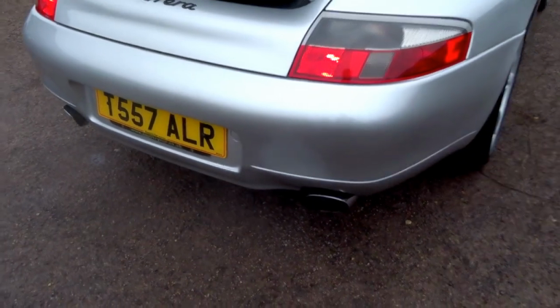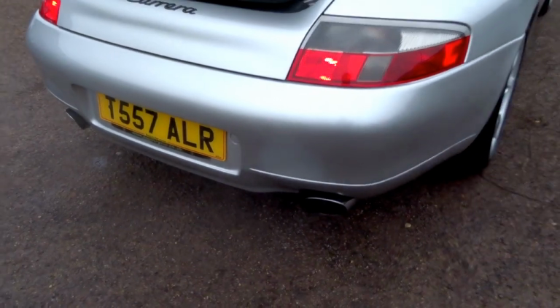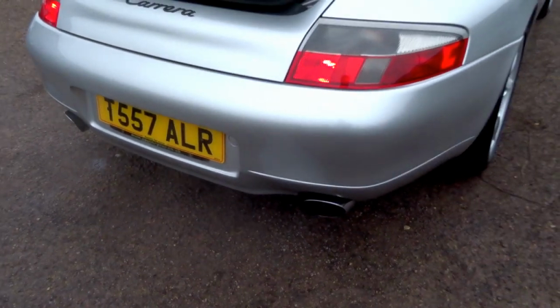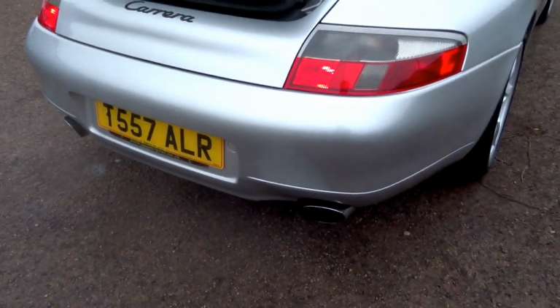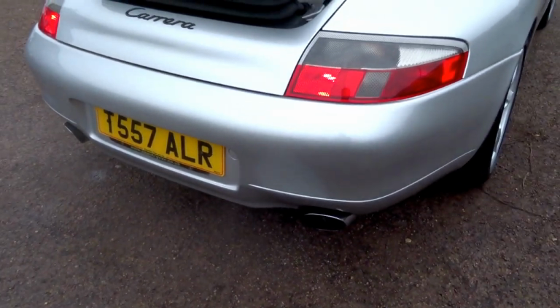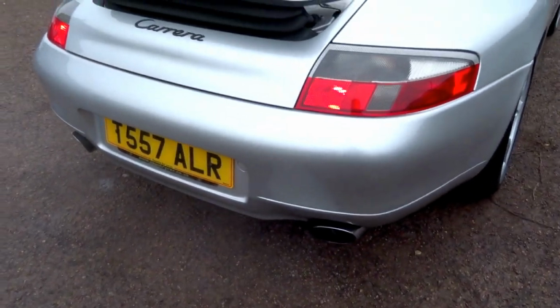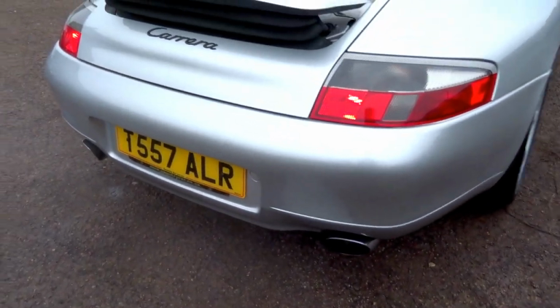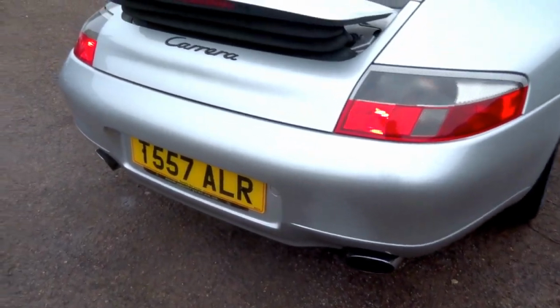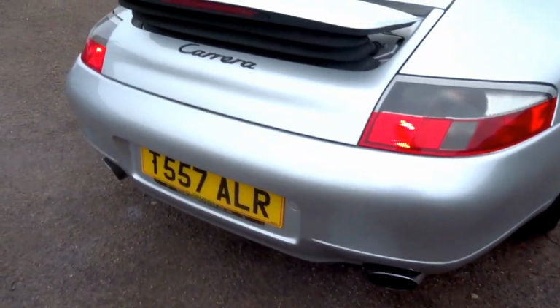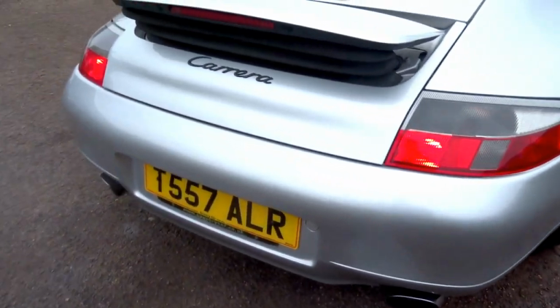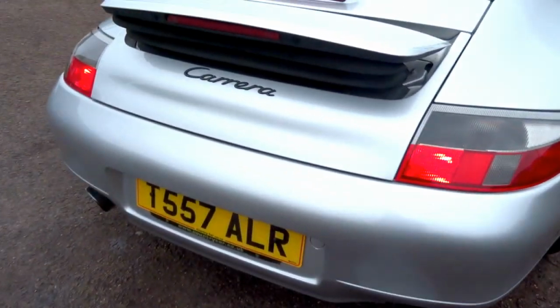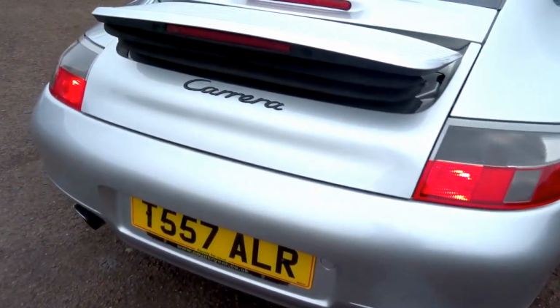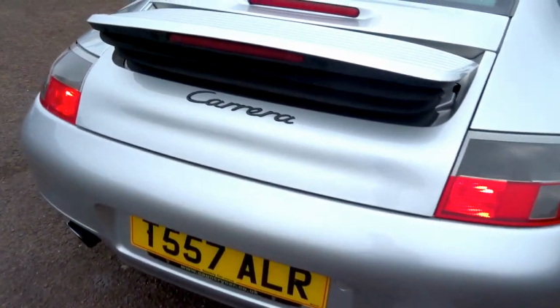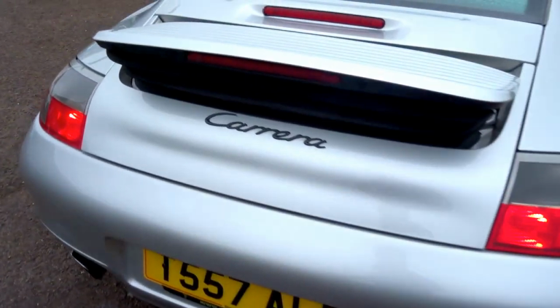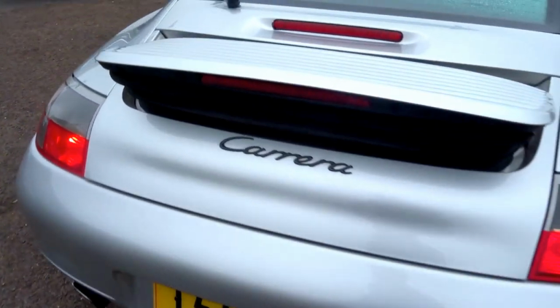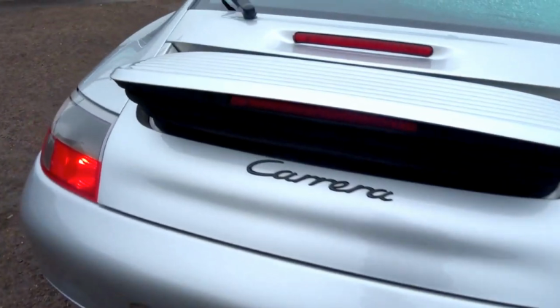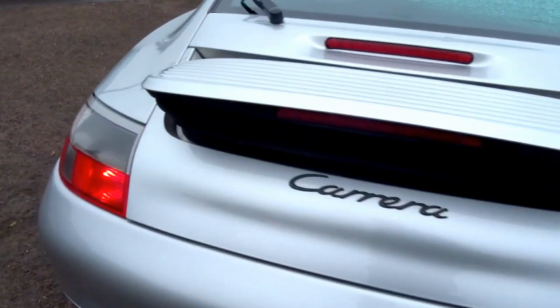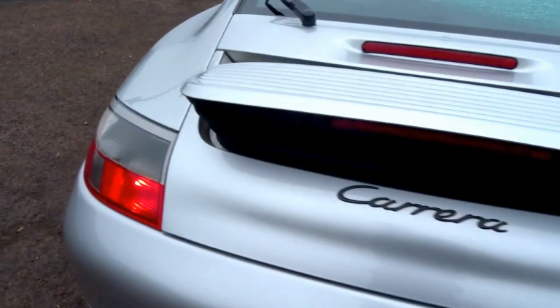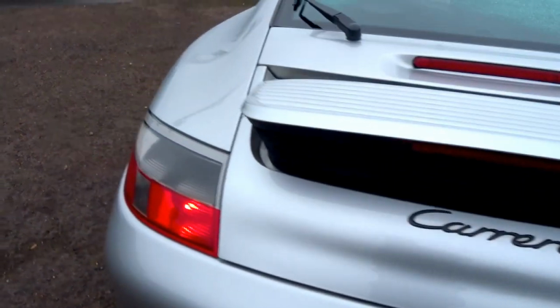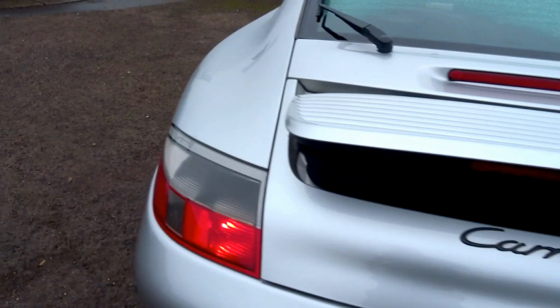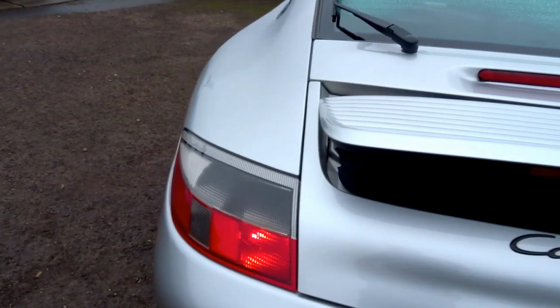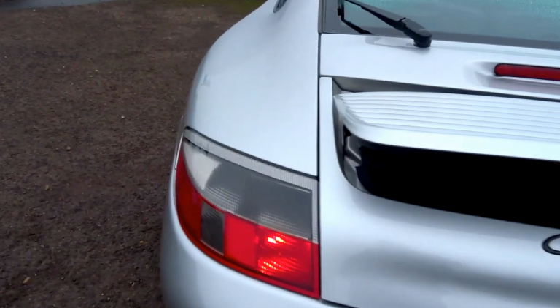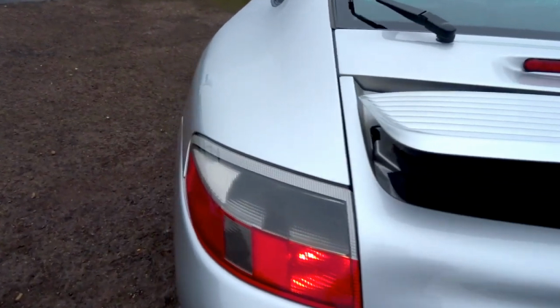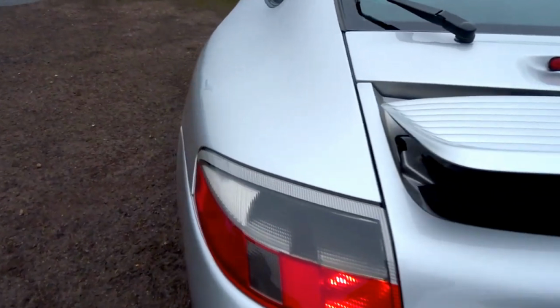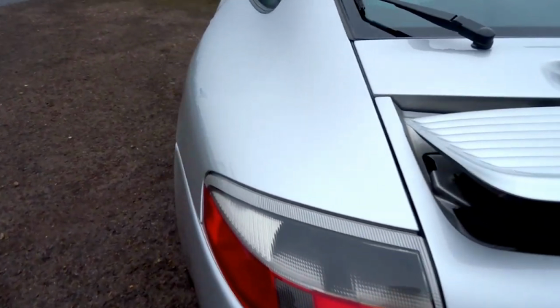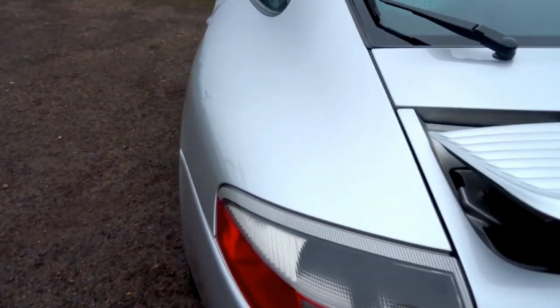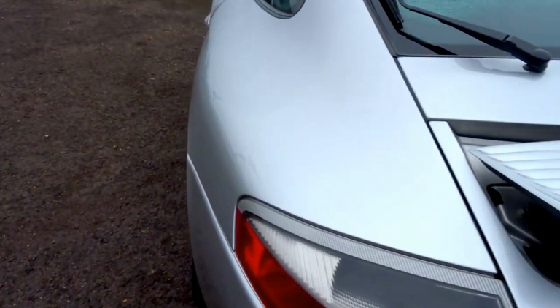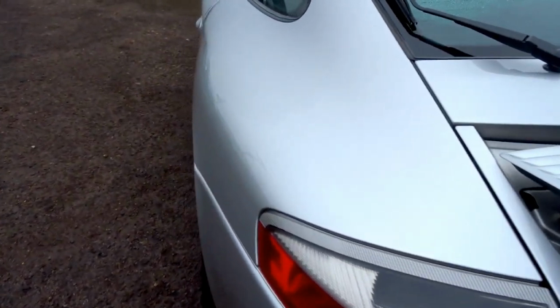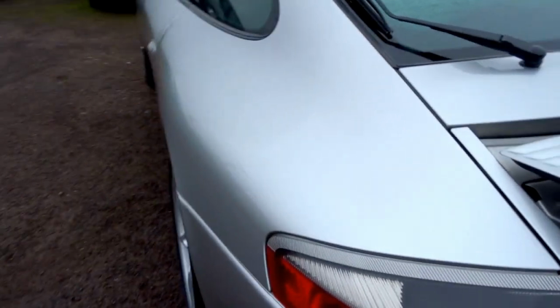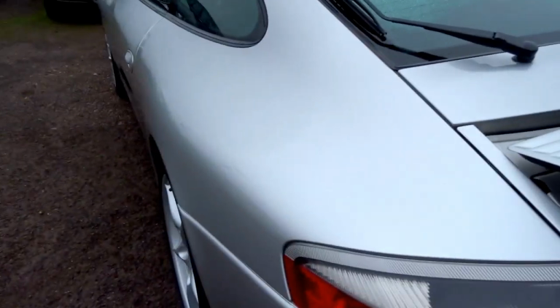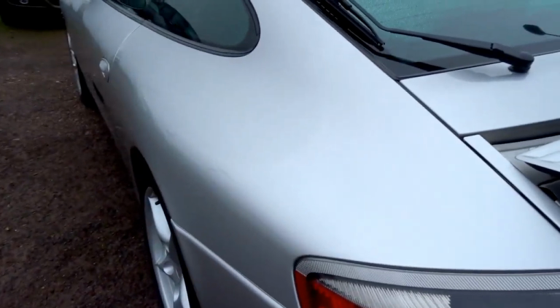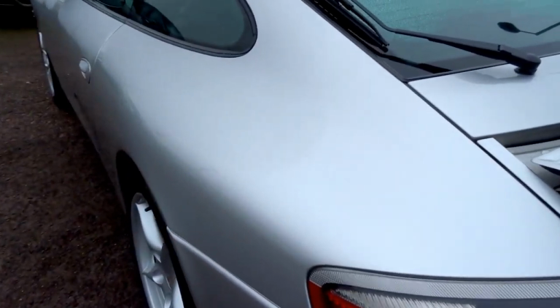Sounds absolutely sweet just ticking over. Bodywork is in lovely lovely condition.